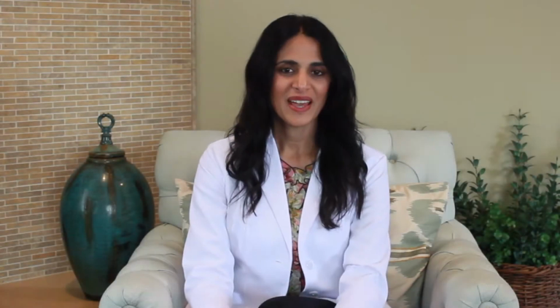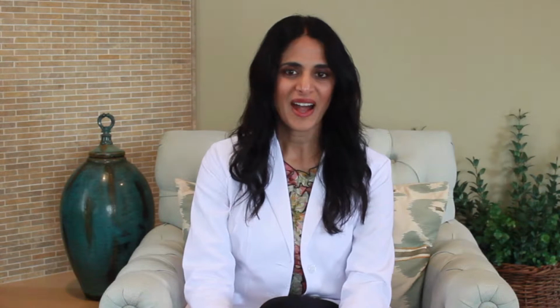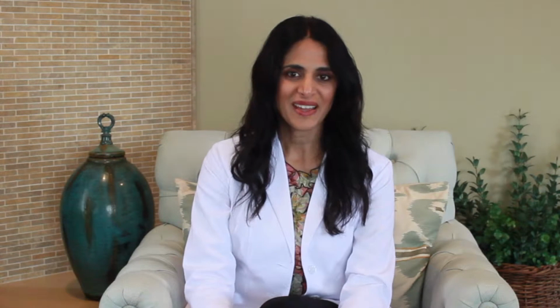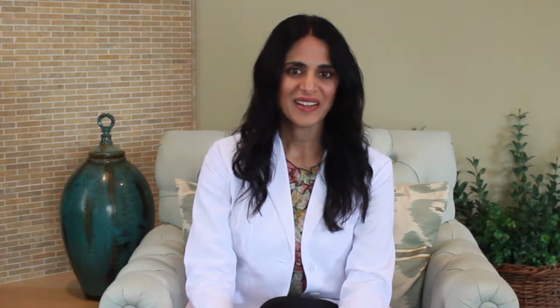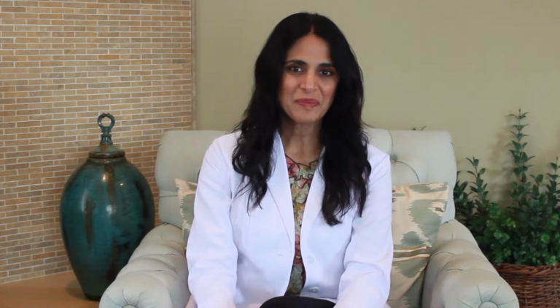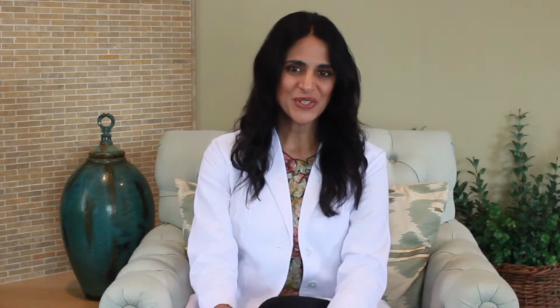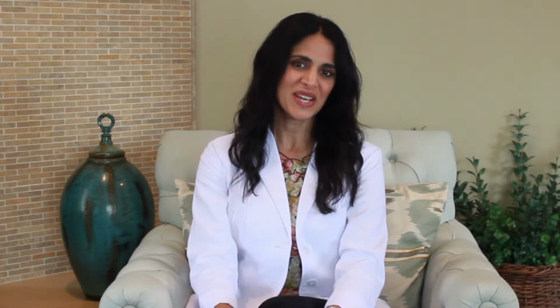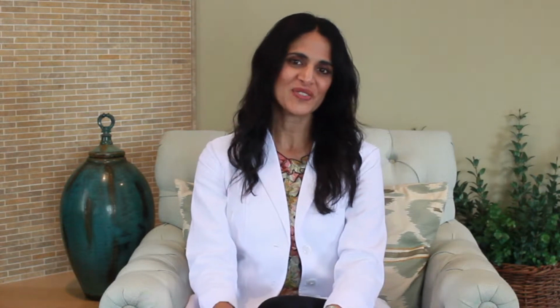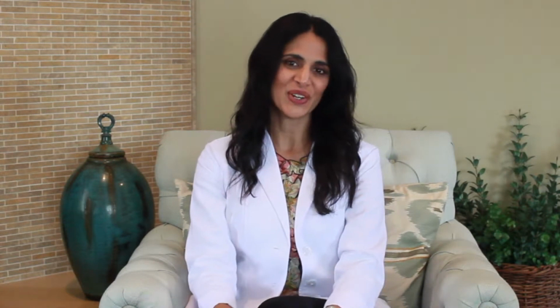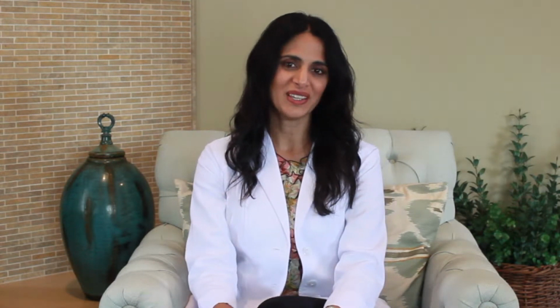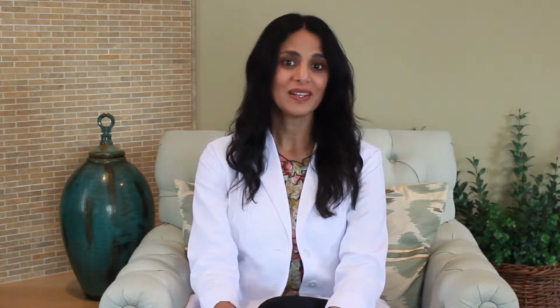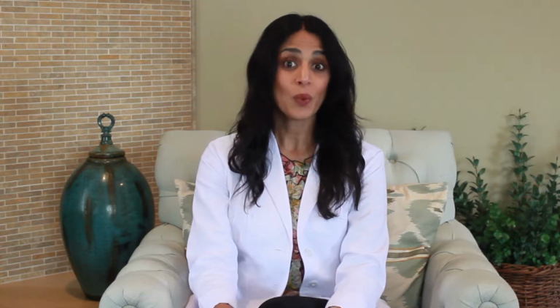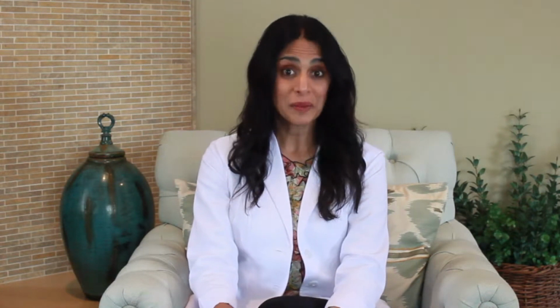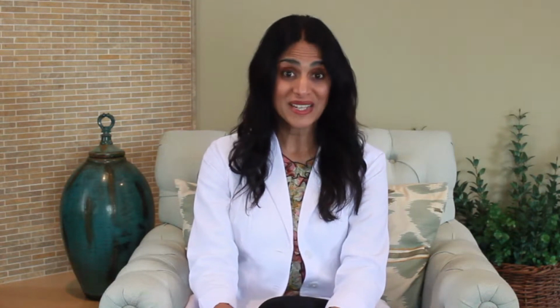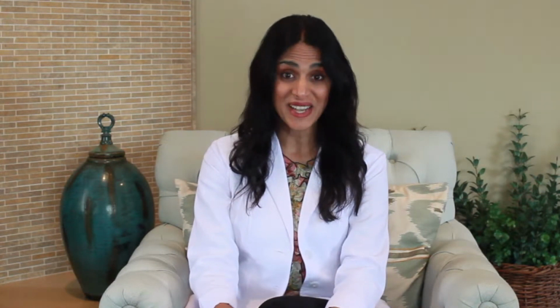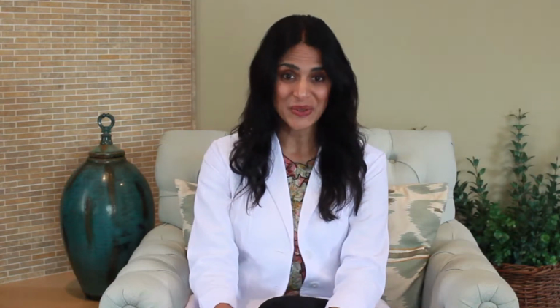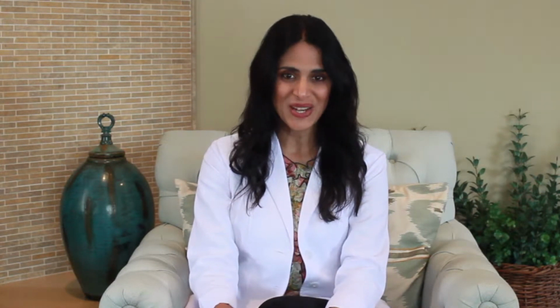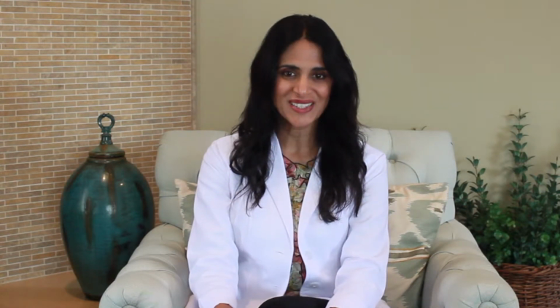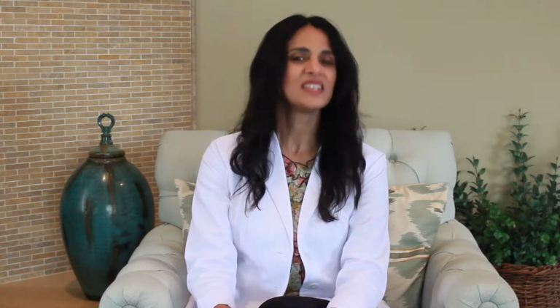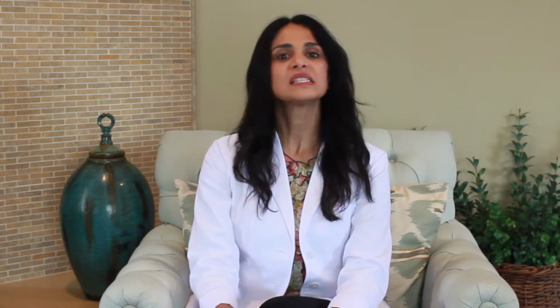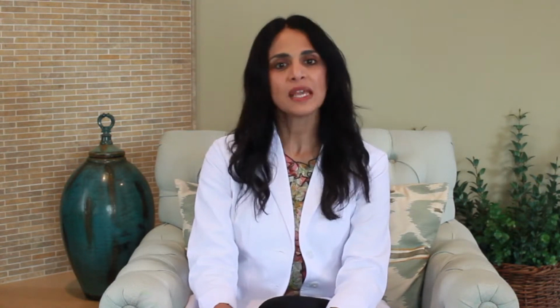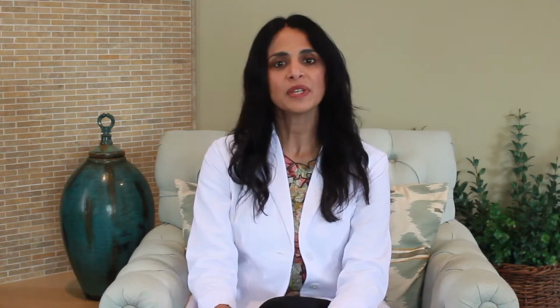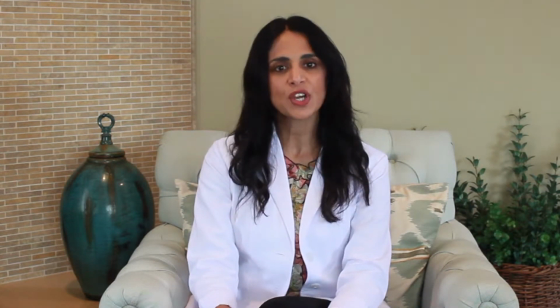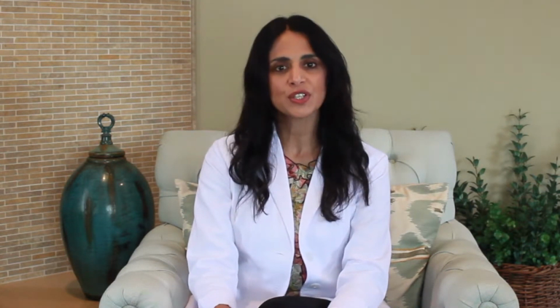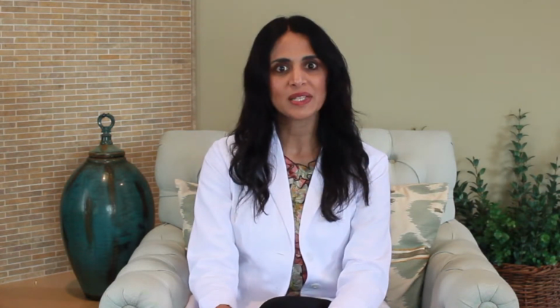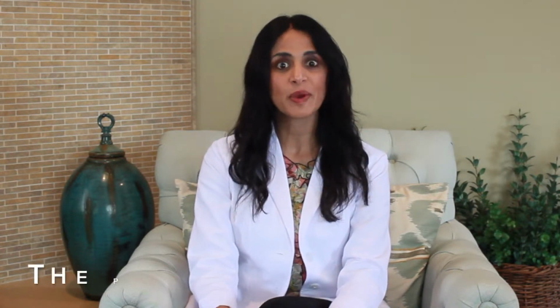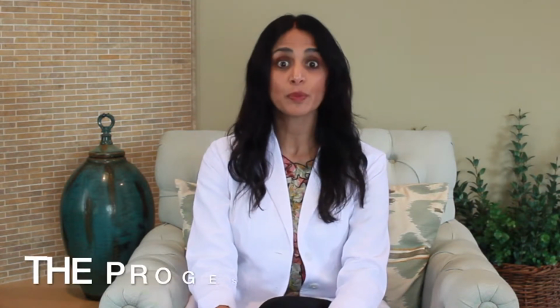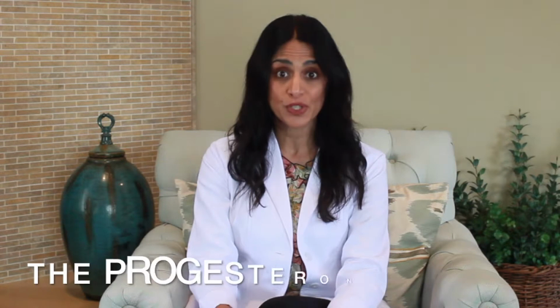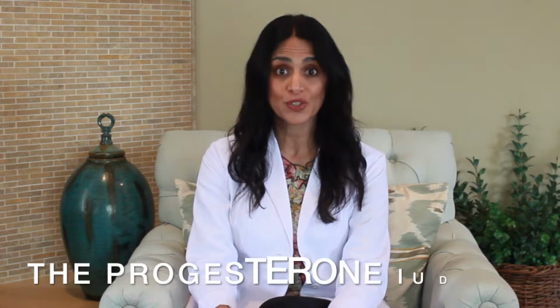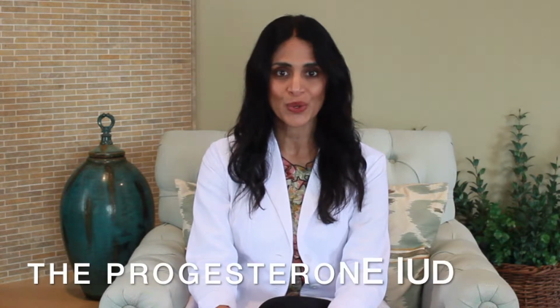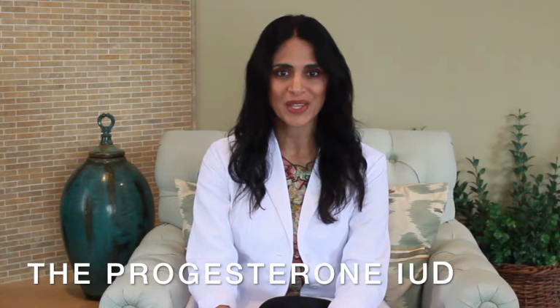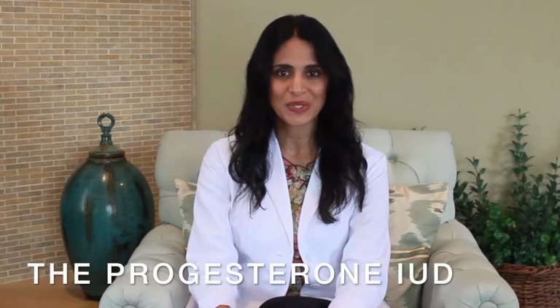Hi, I'm Dr. Taz Varkey. Welcome back to Gynotalks. Today I'm going to talk to you guys about the progesterone IUD.